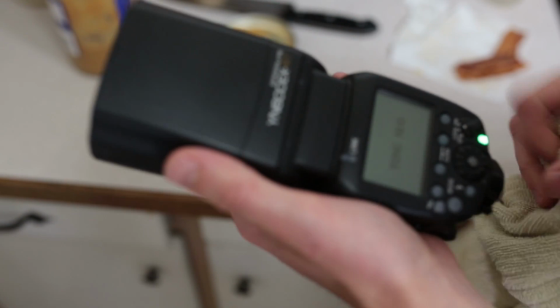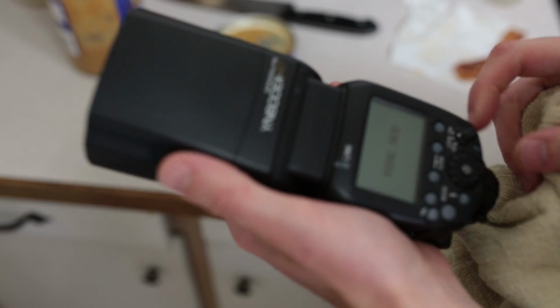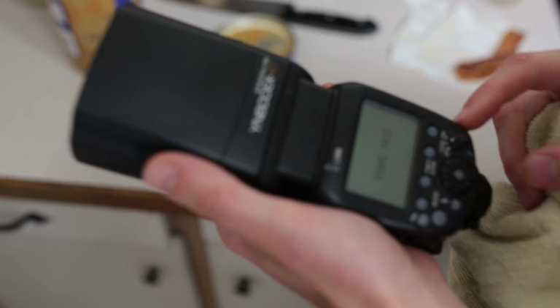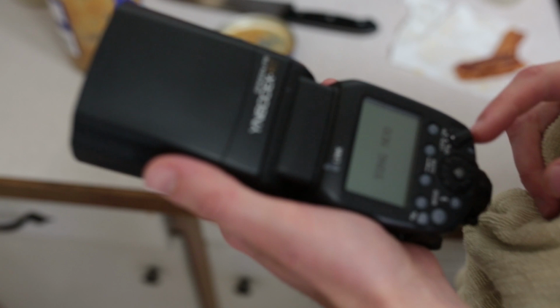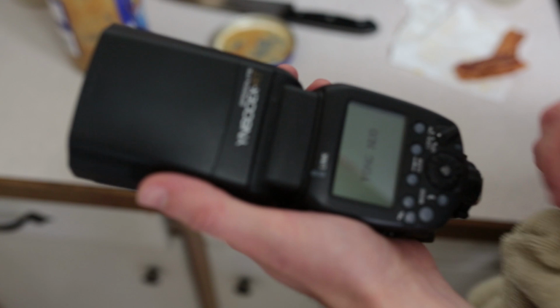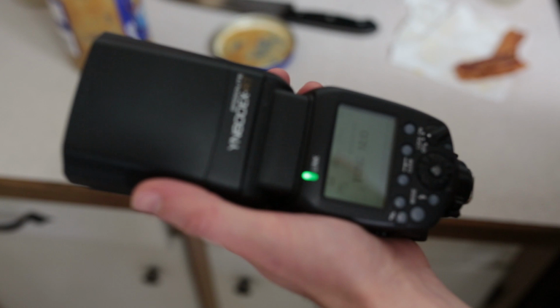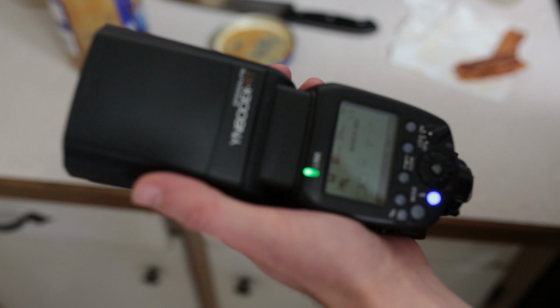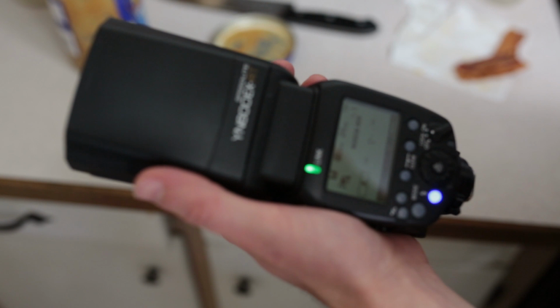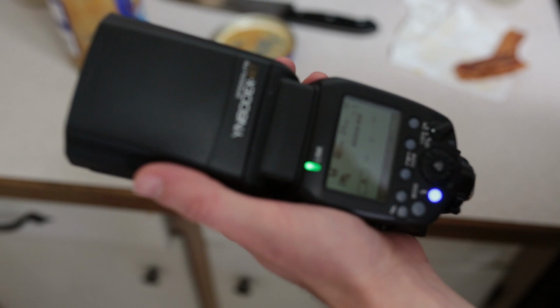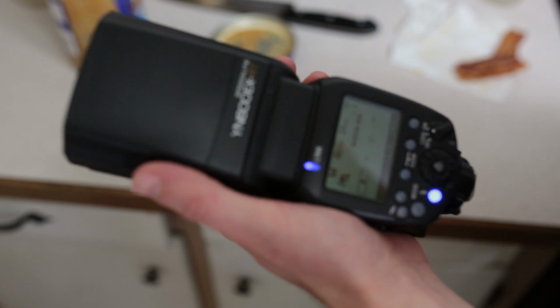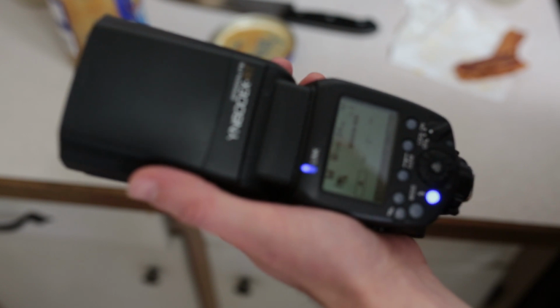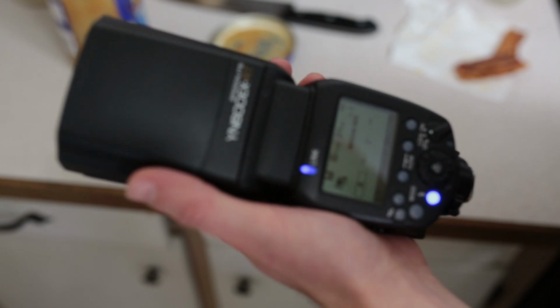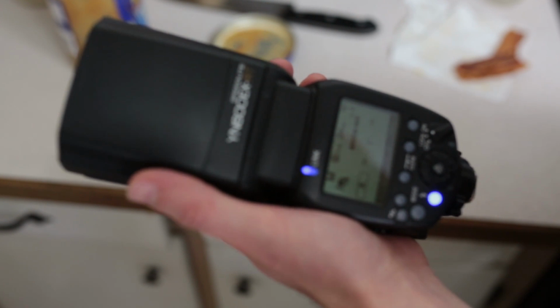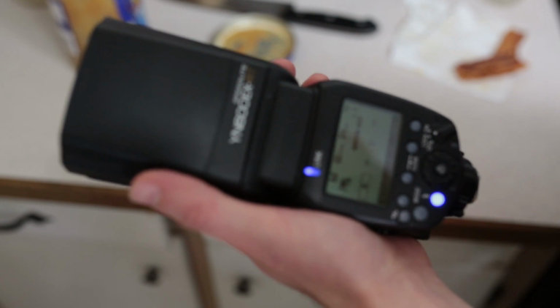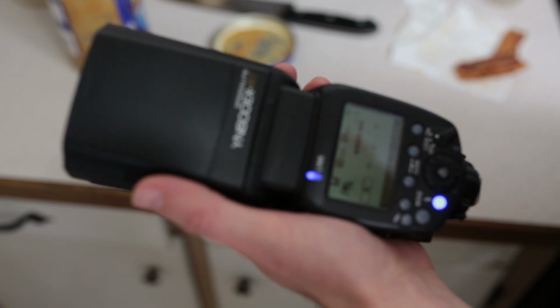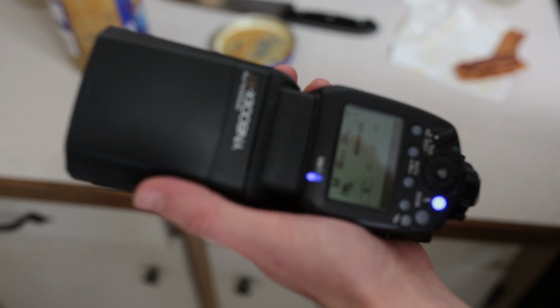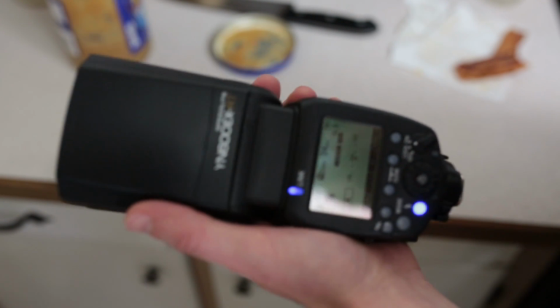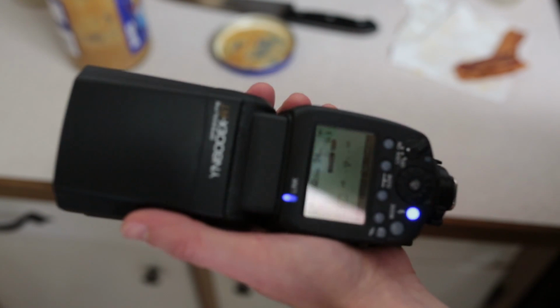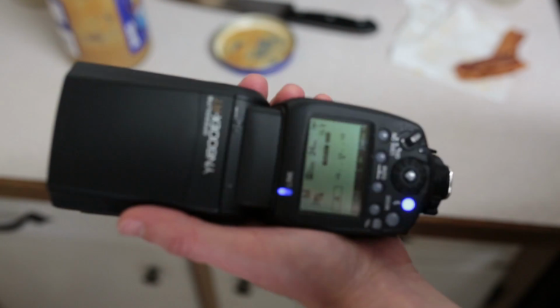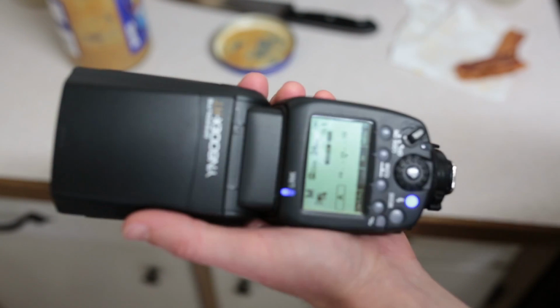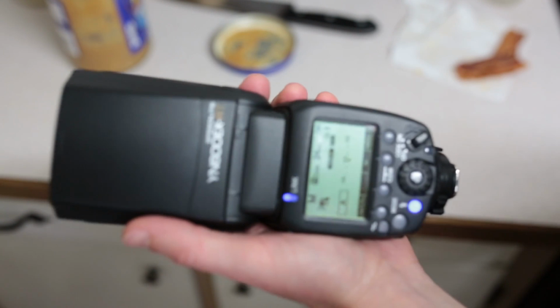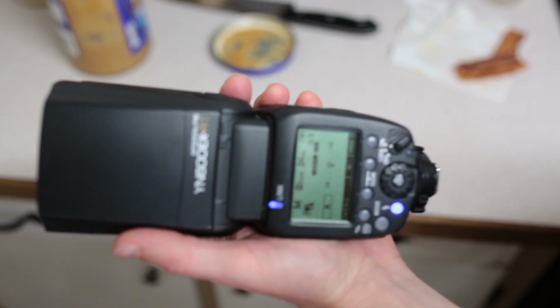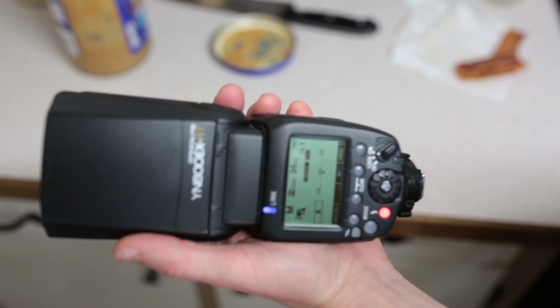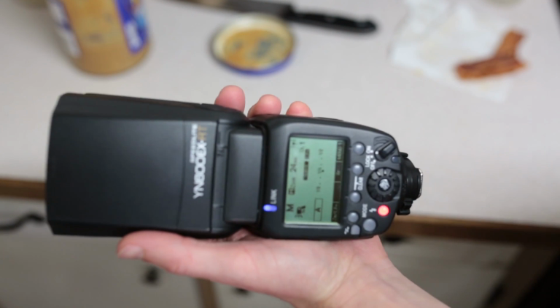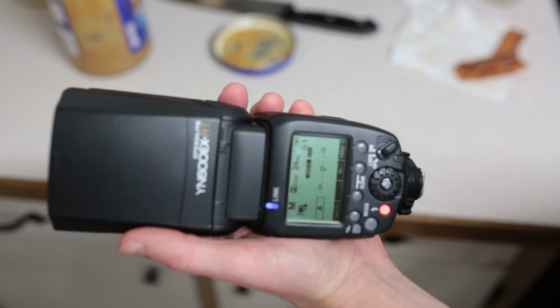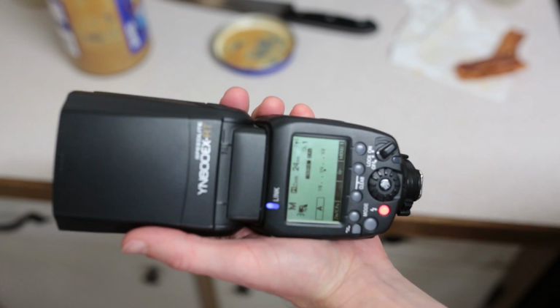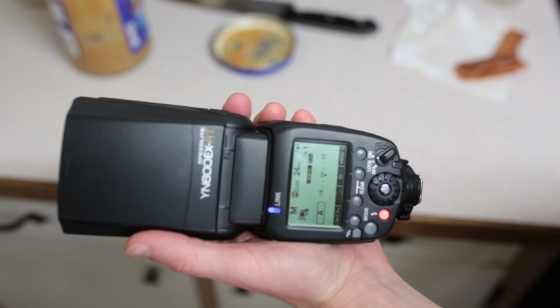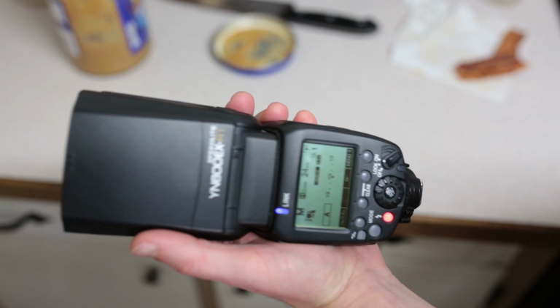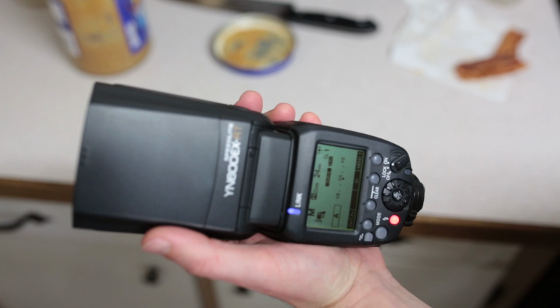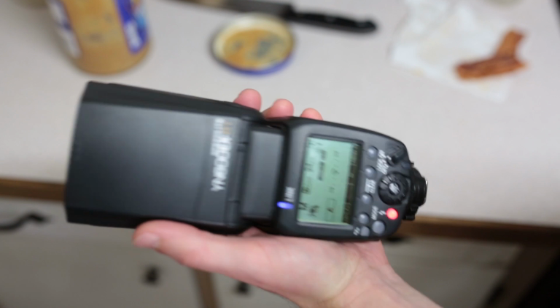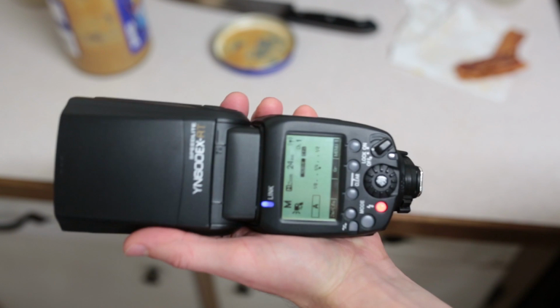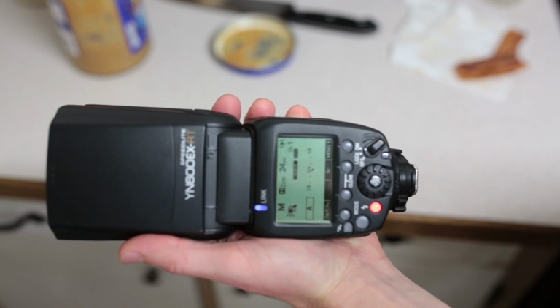Step 6: Turn it back on. As you can see, good as new. You're welcome everybody. See you next time.